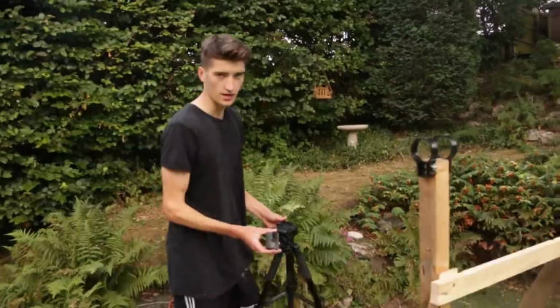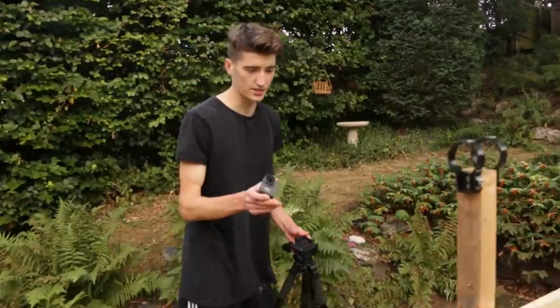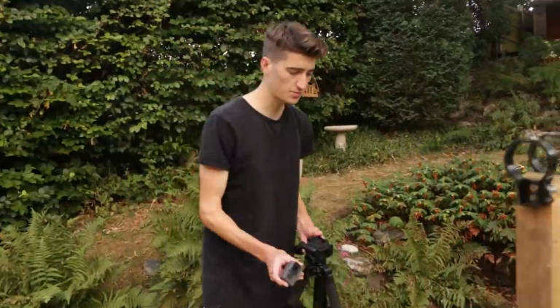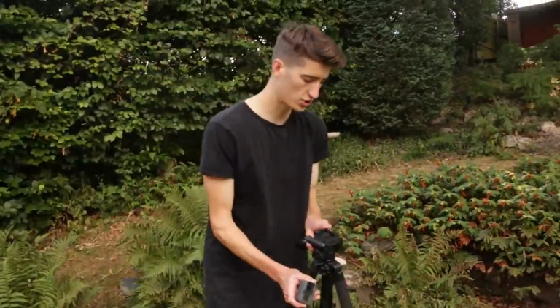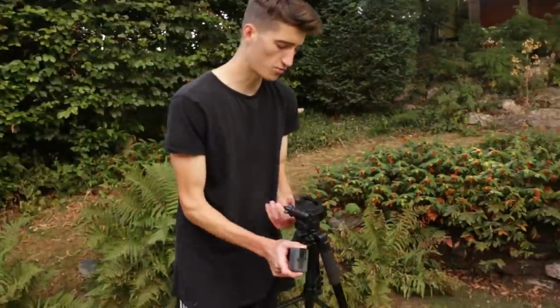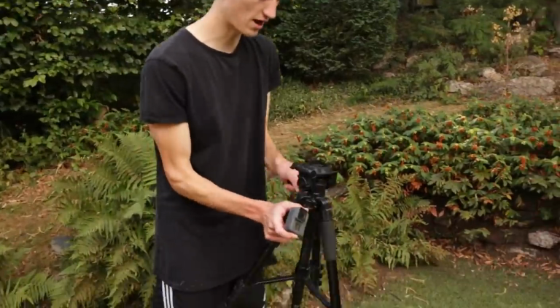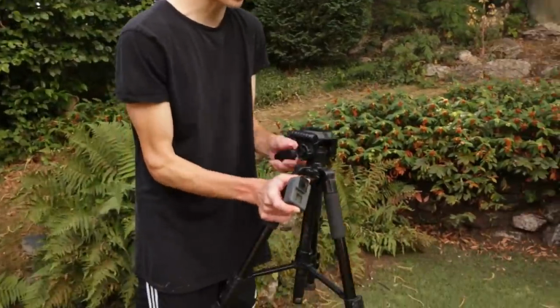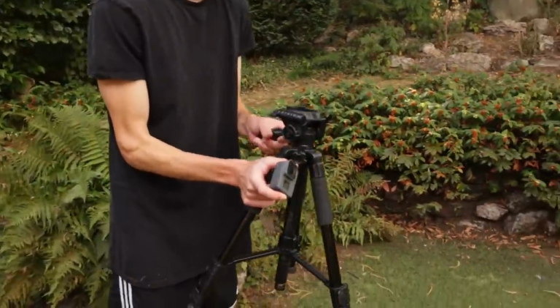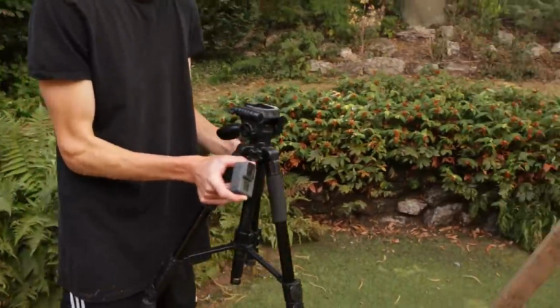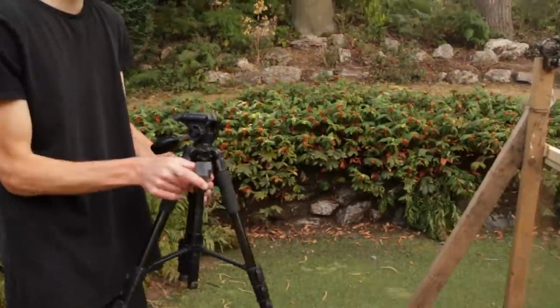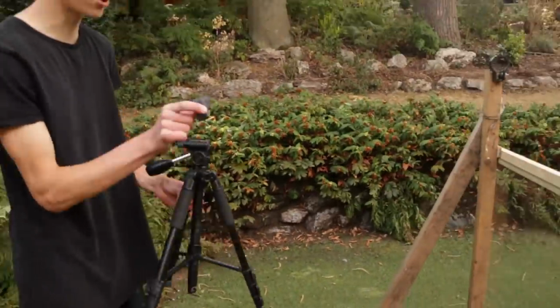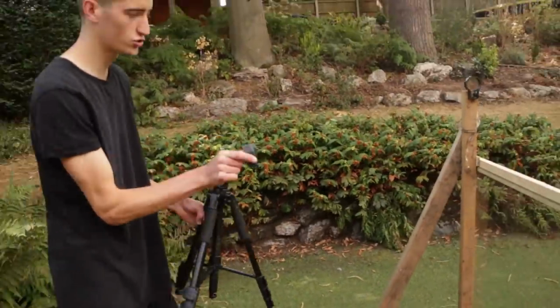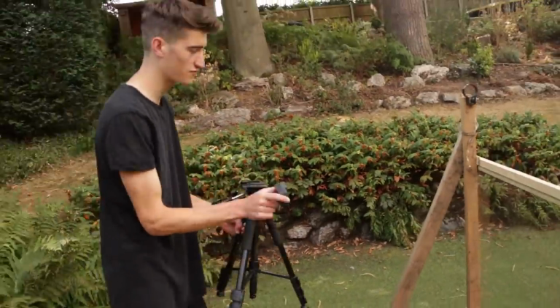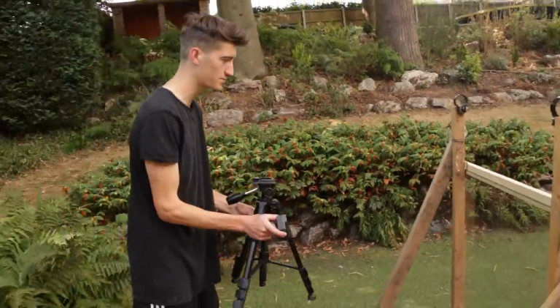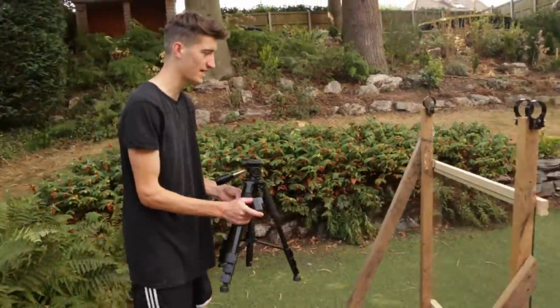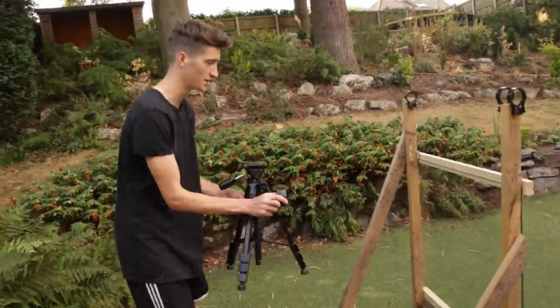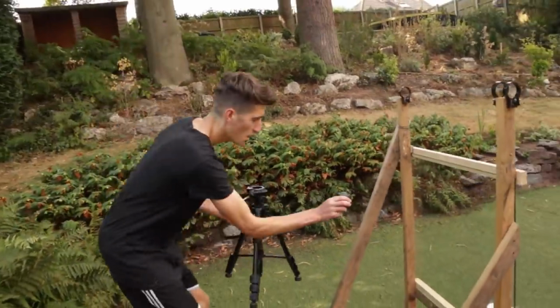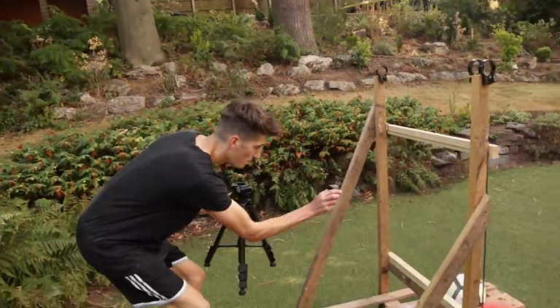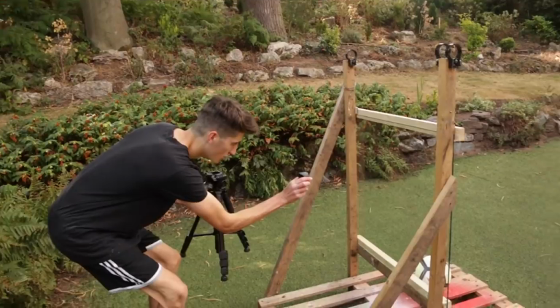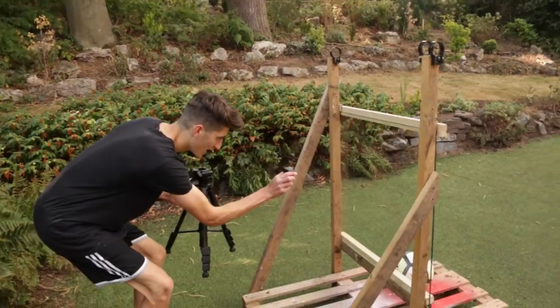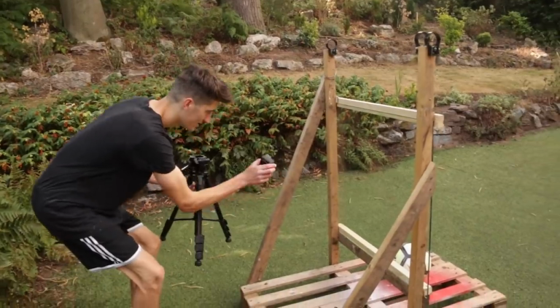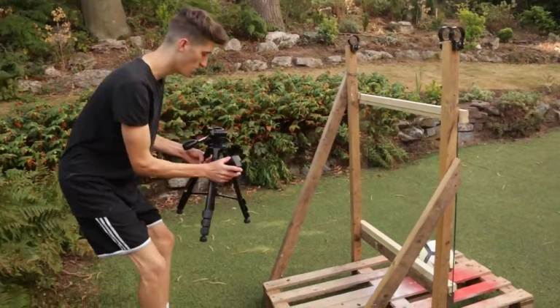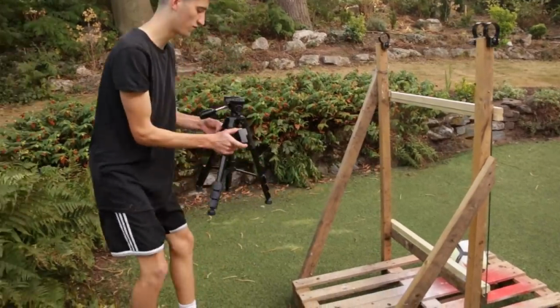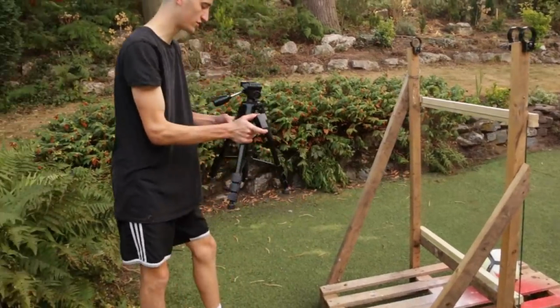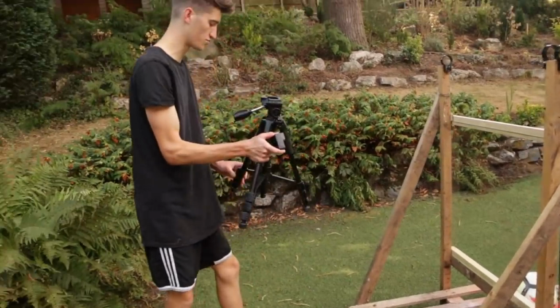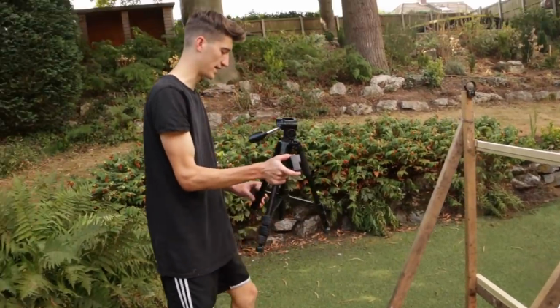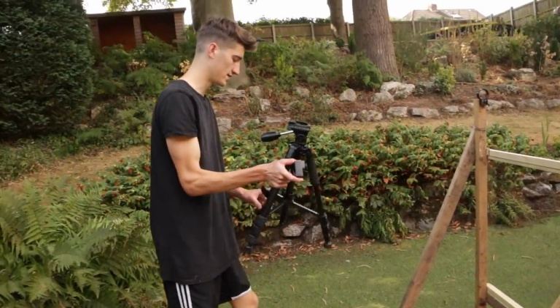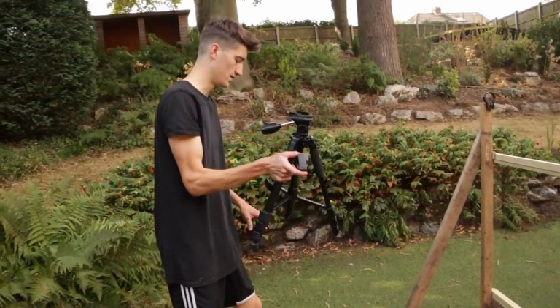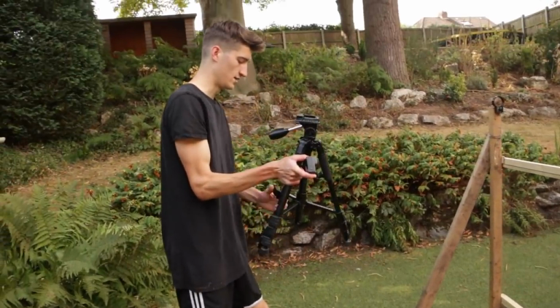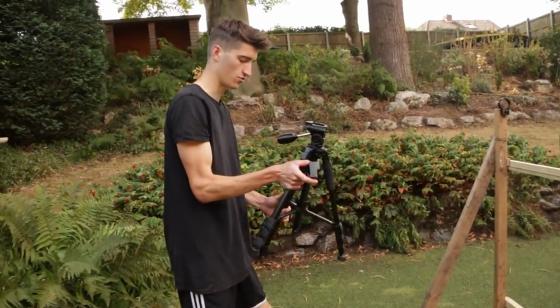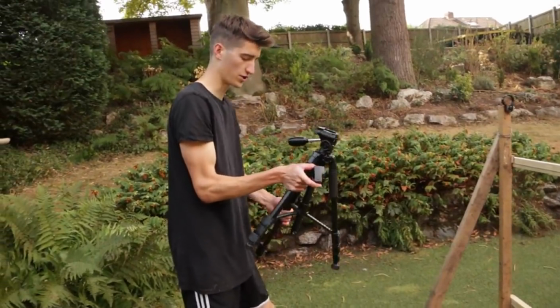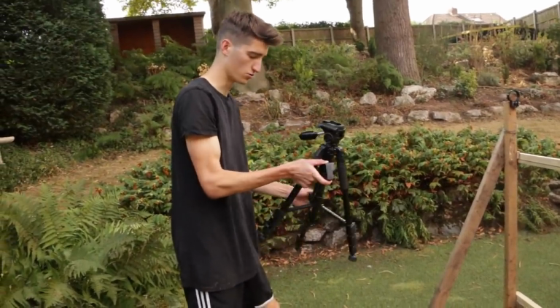I'm just putting the GoPro down now. This is going to shoot 120 frames per second behind the glass, so hopefully if it does break, it'll look pretty cool.